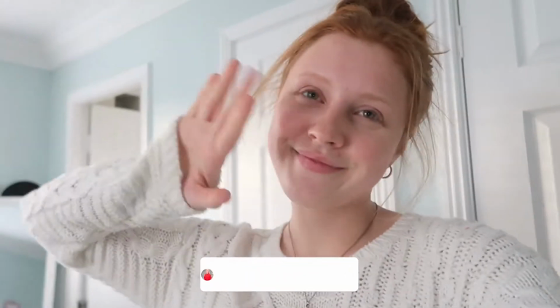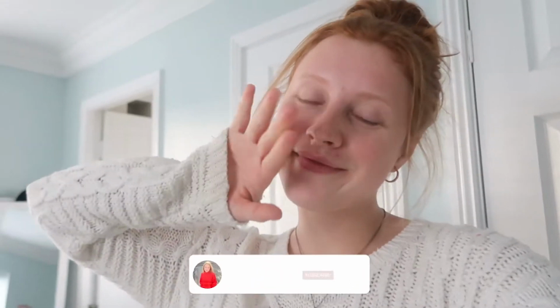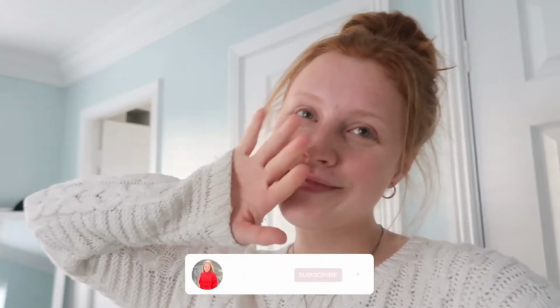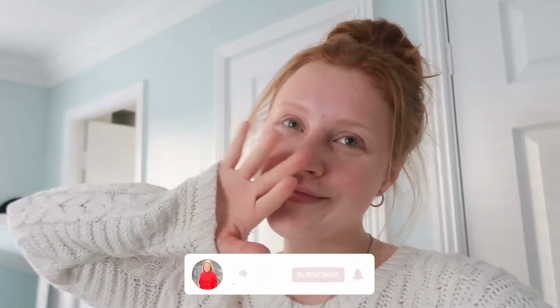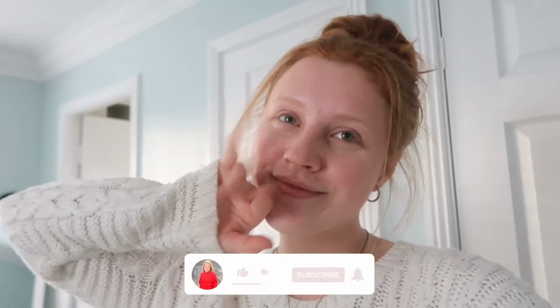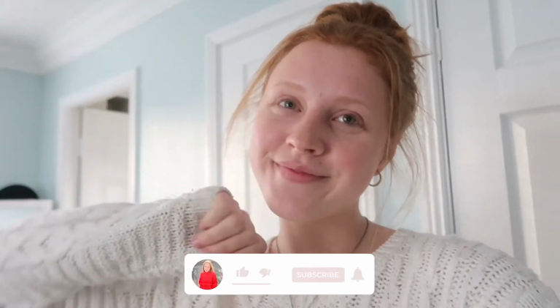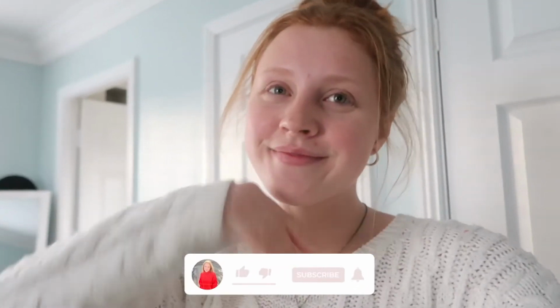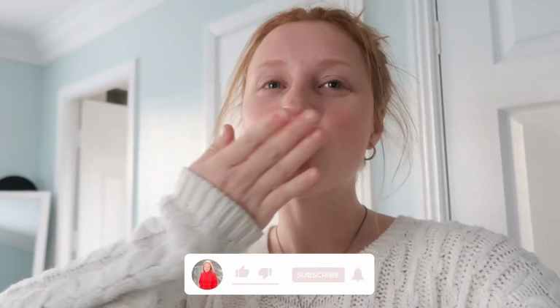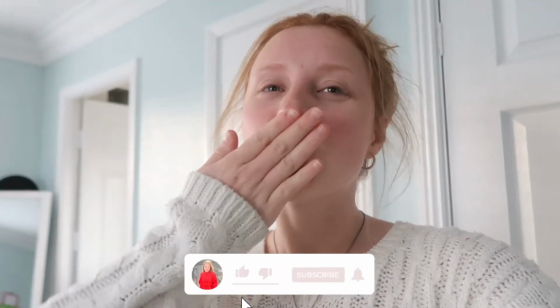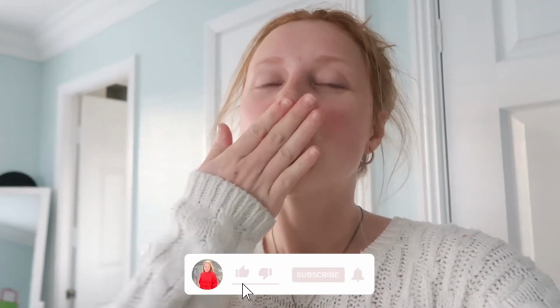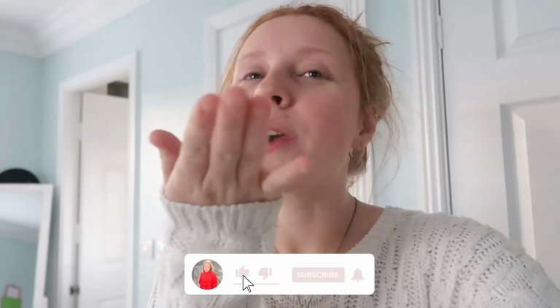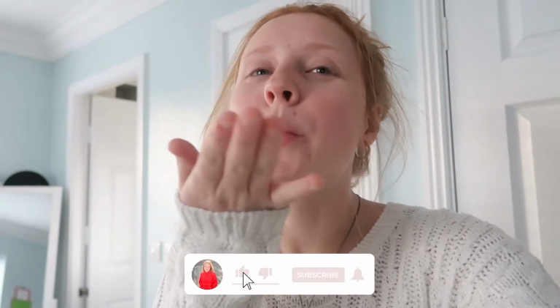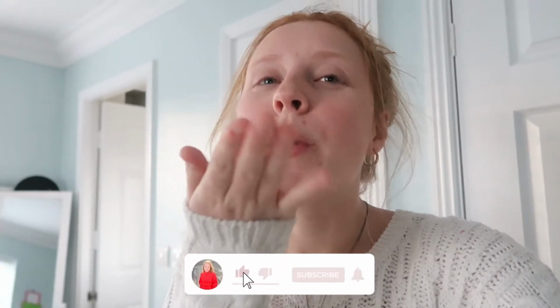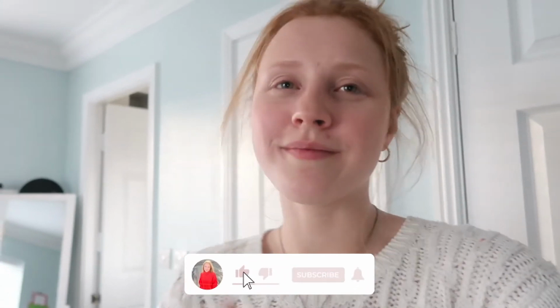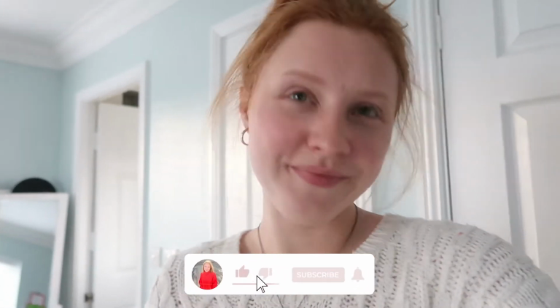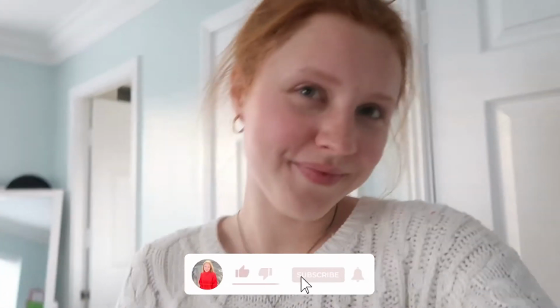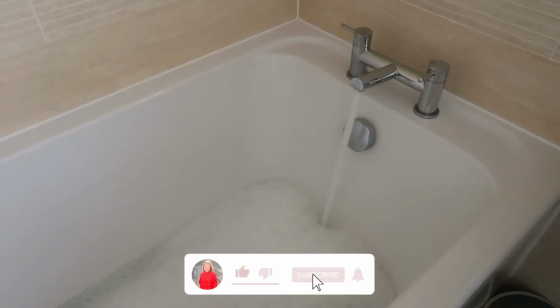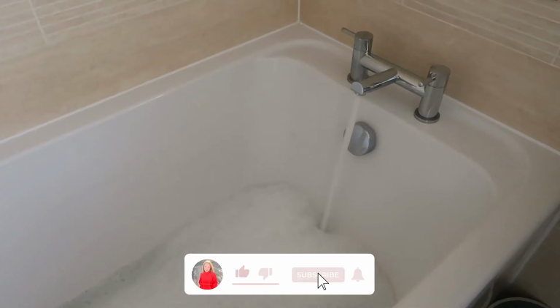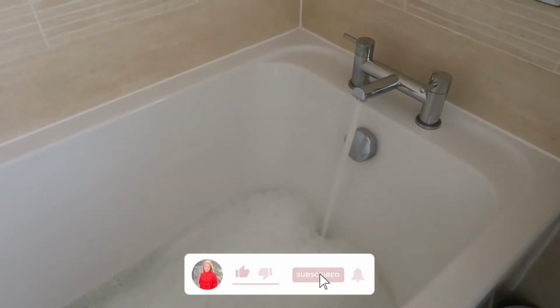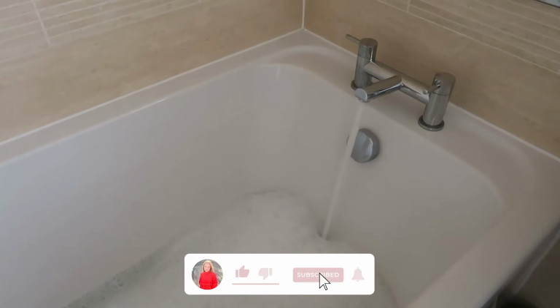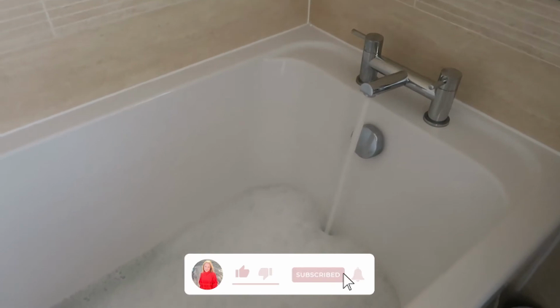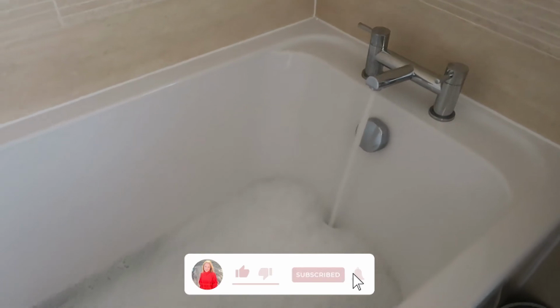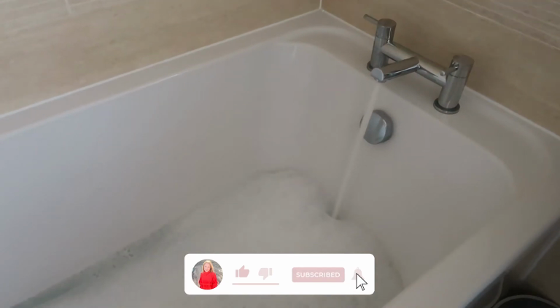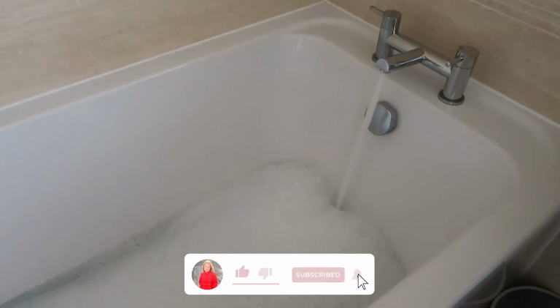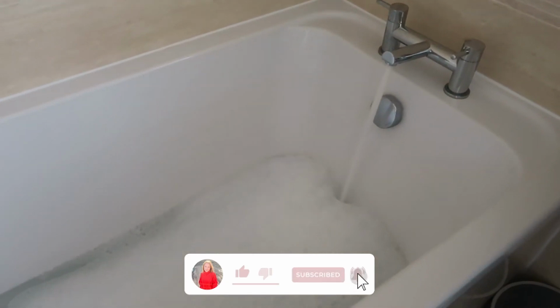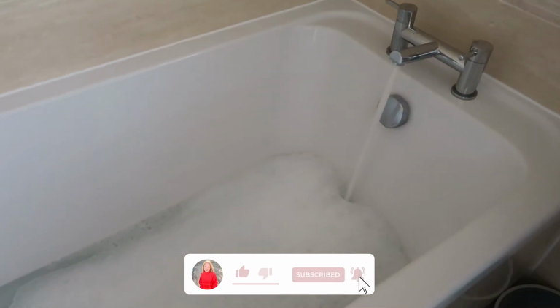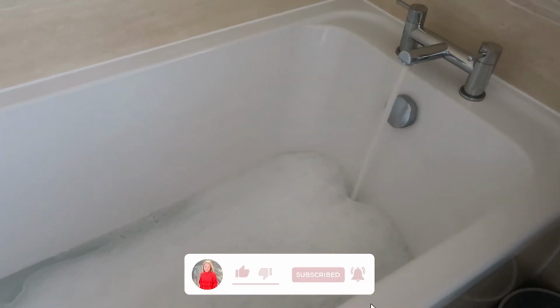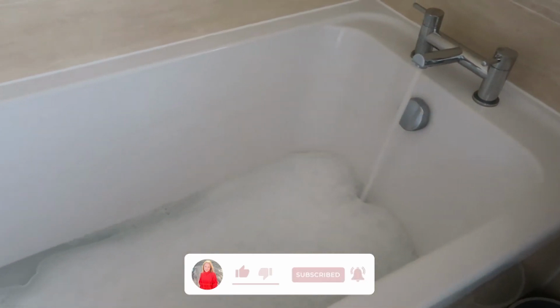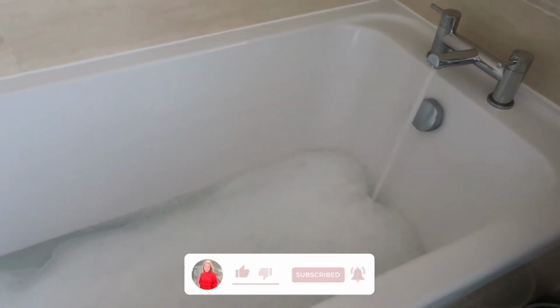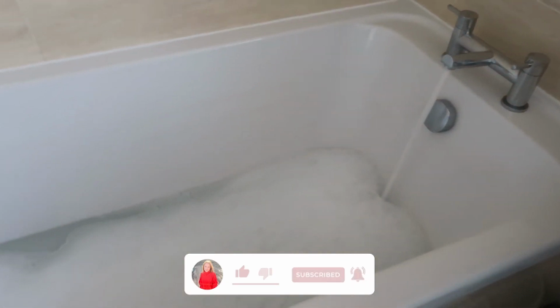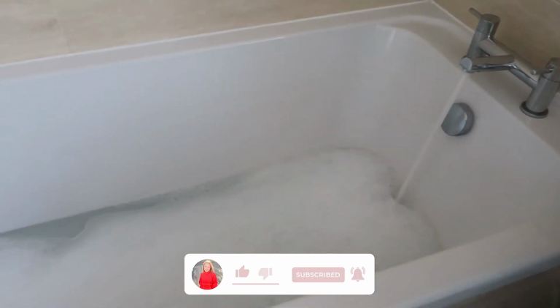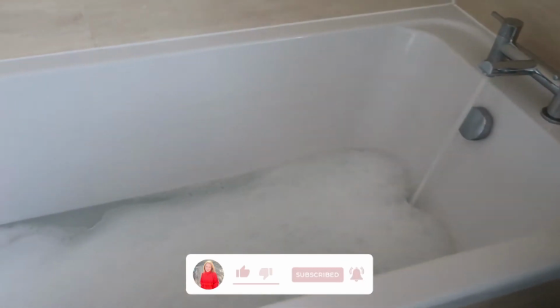Hi everybody and welcome back to another video. Today I thought we could go through a full evening pamper sort of routine.